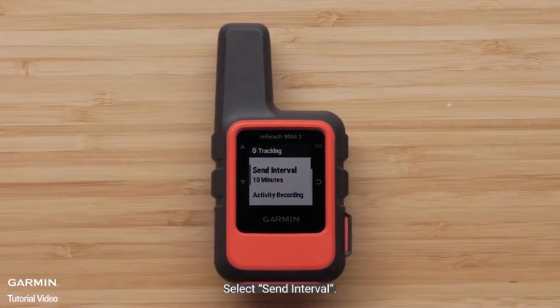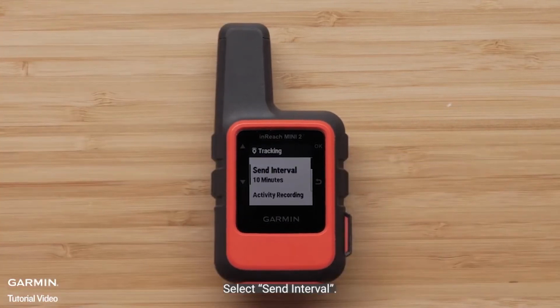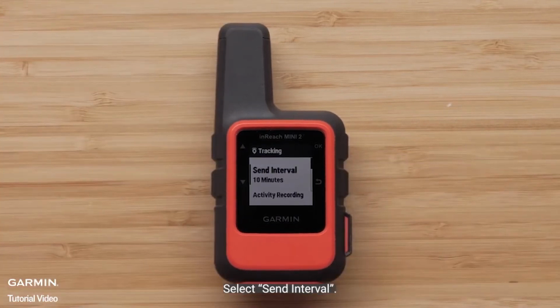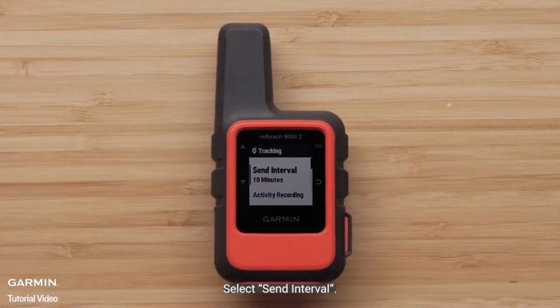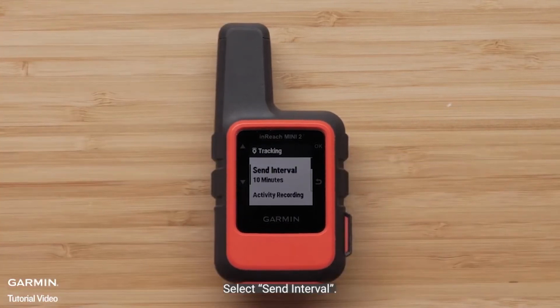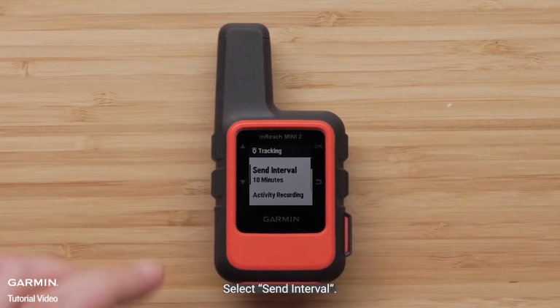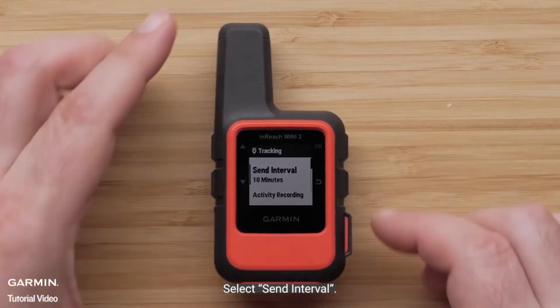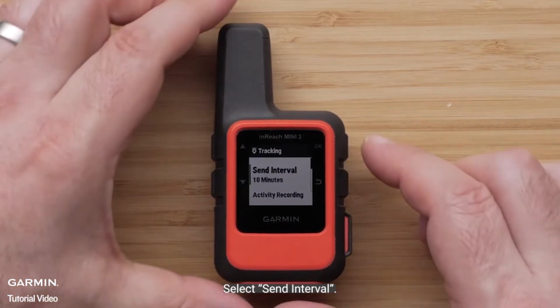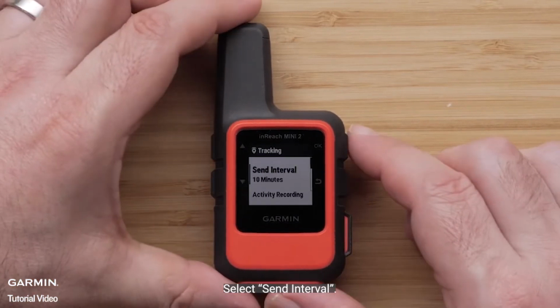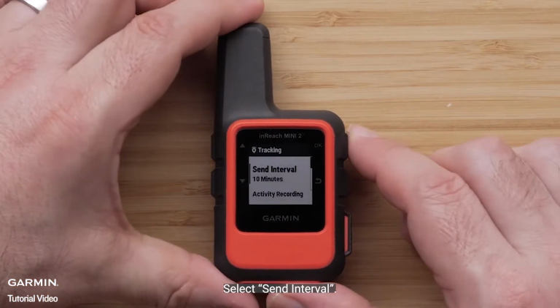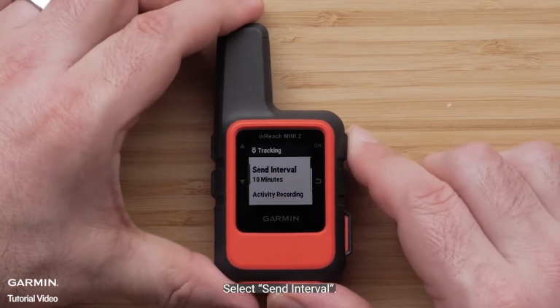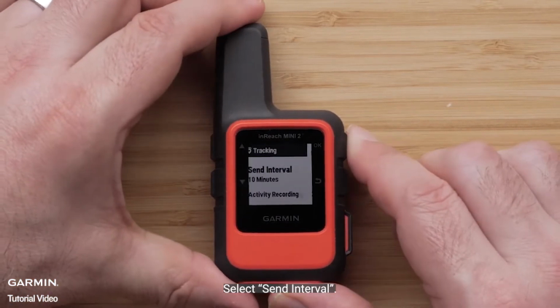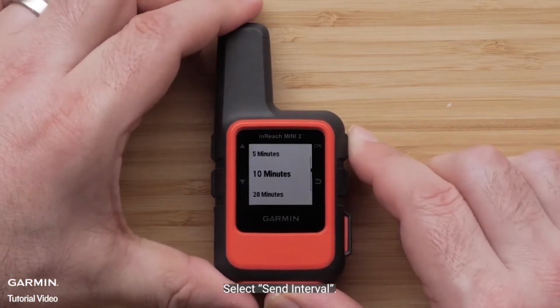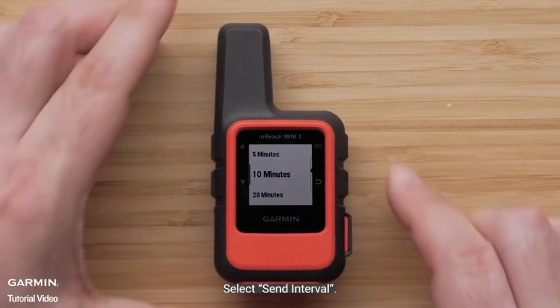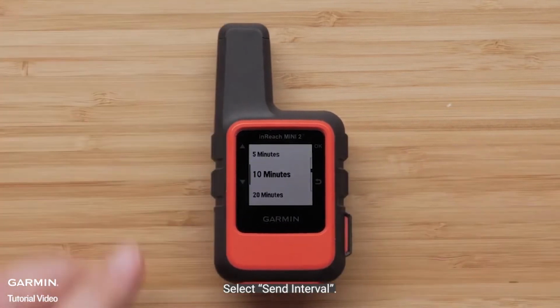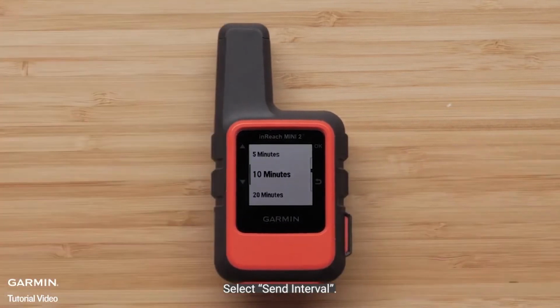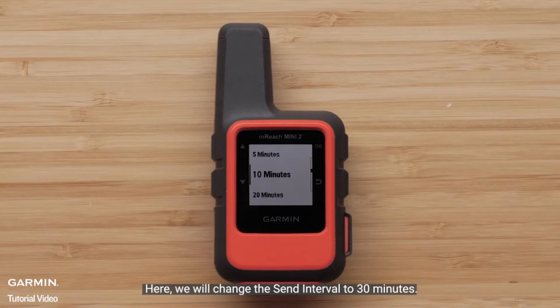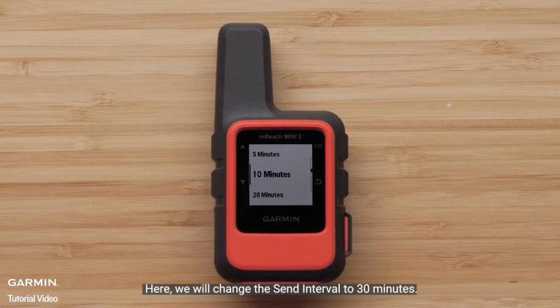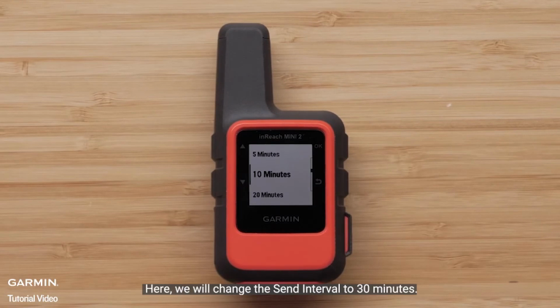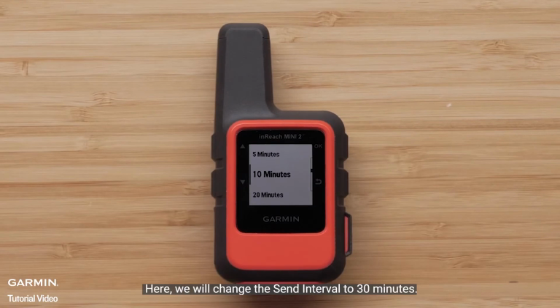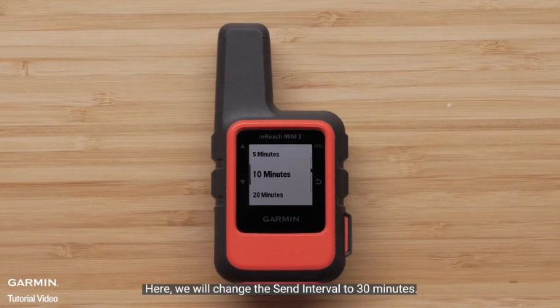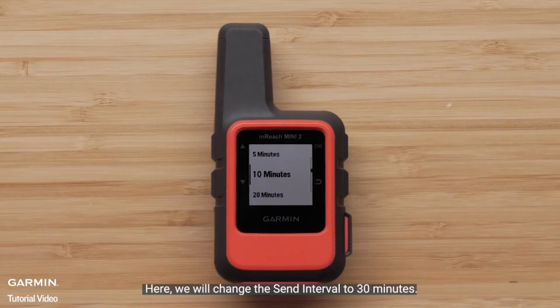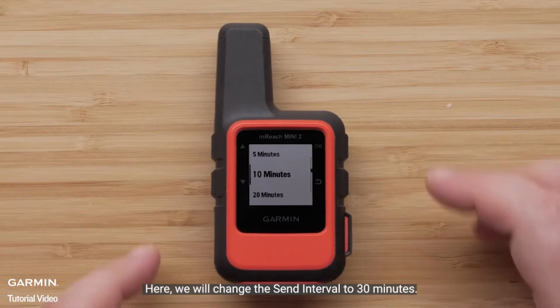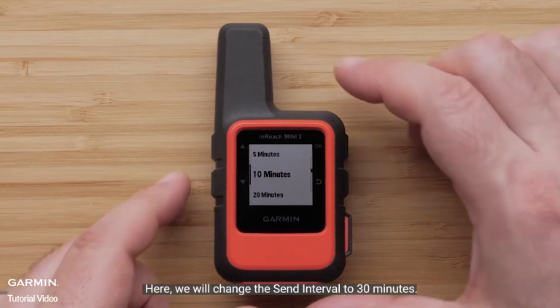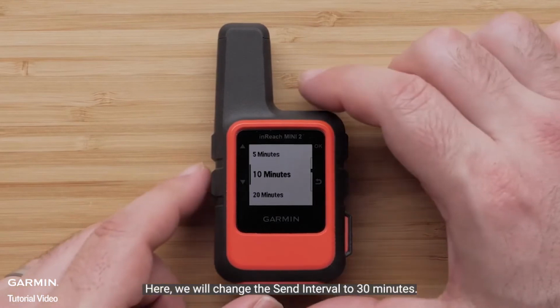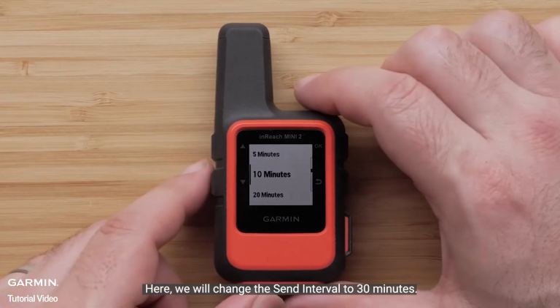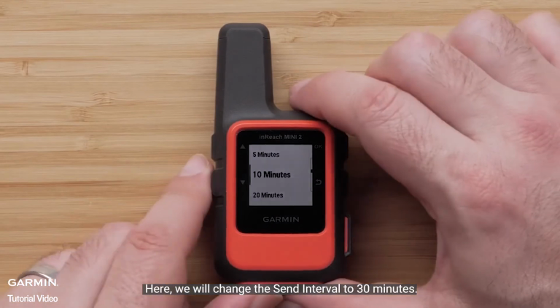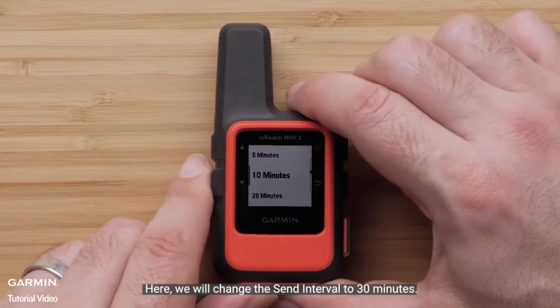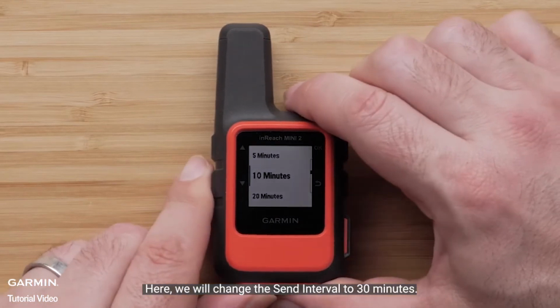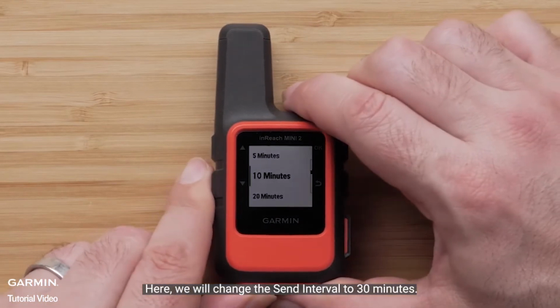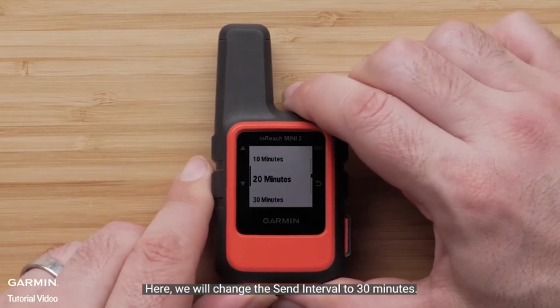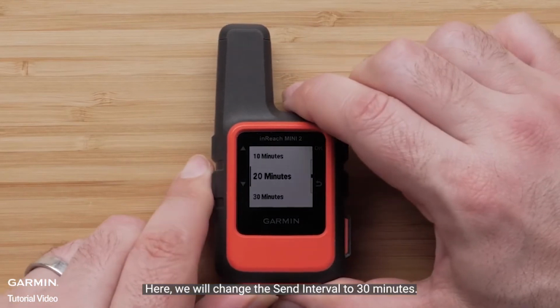Select Send Interval. Here we will change the send interval to 30 minutes.